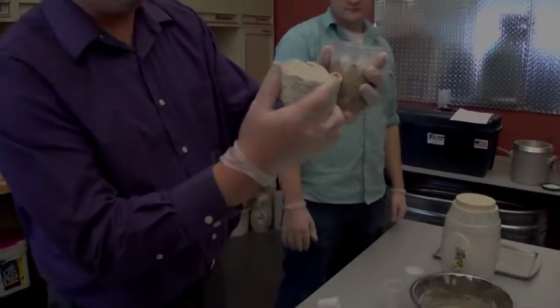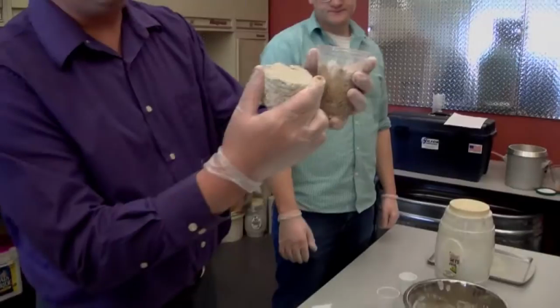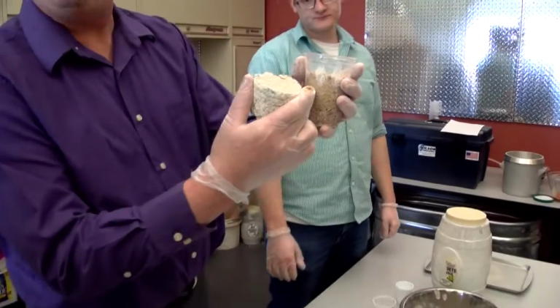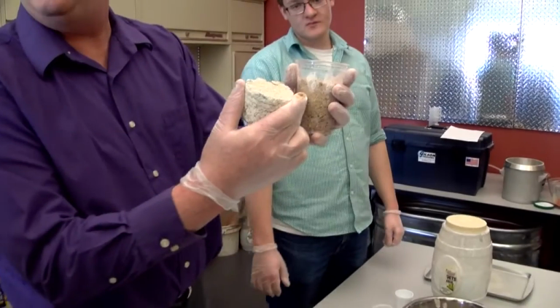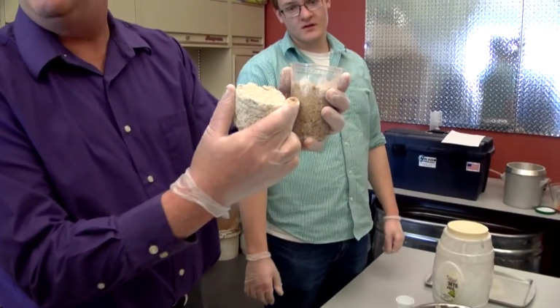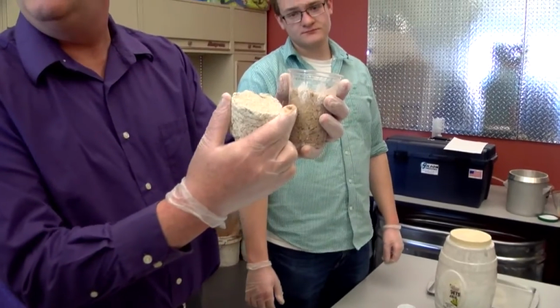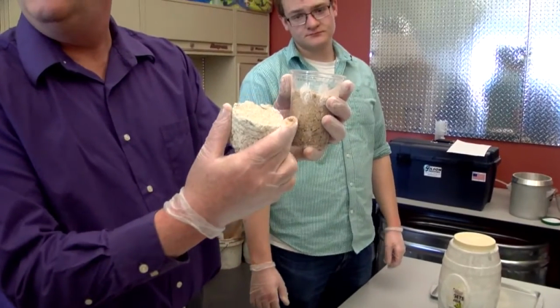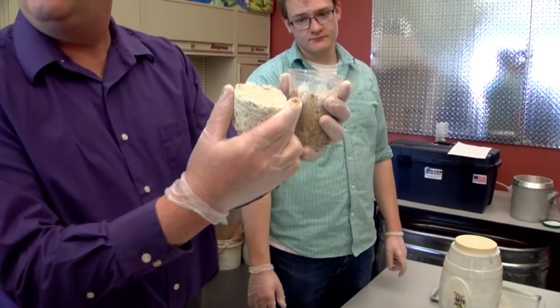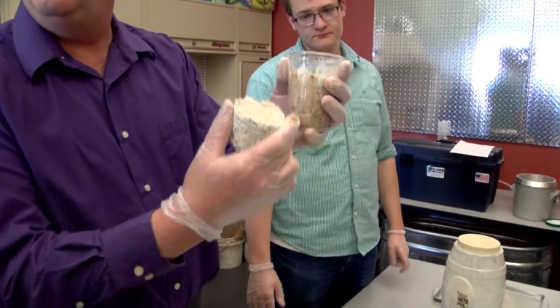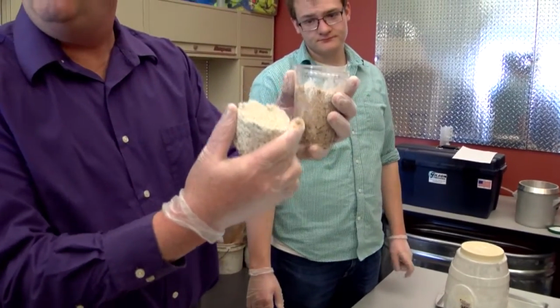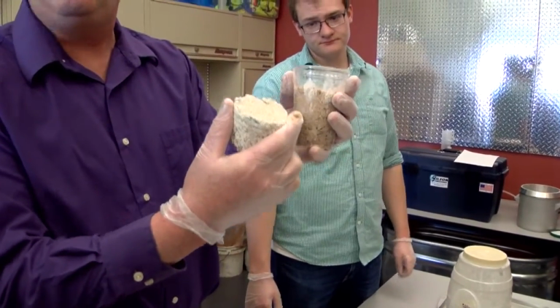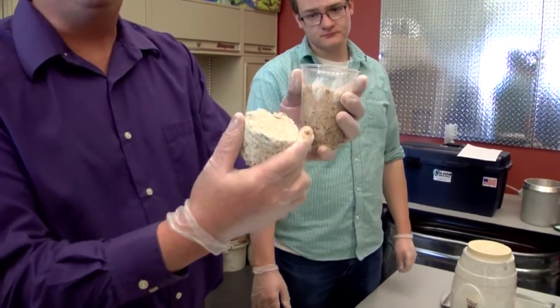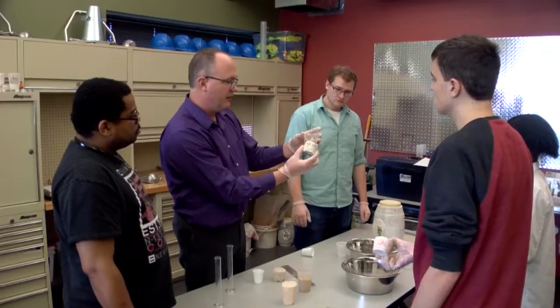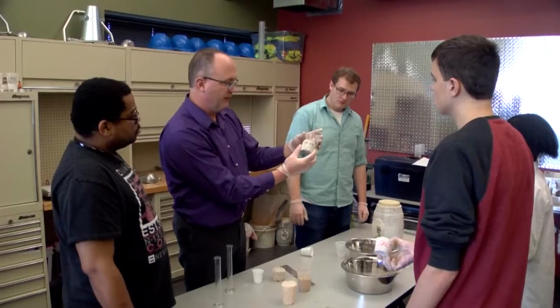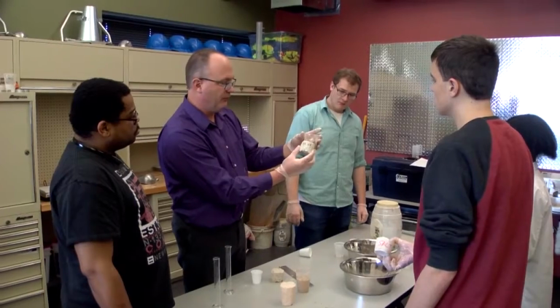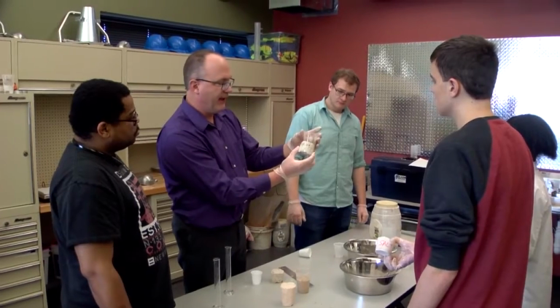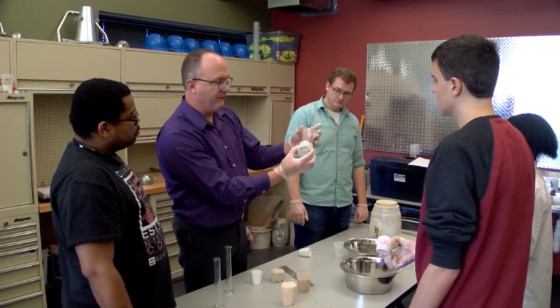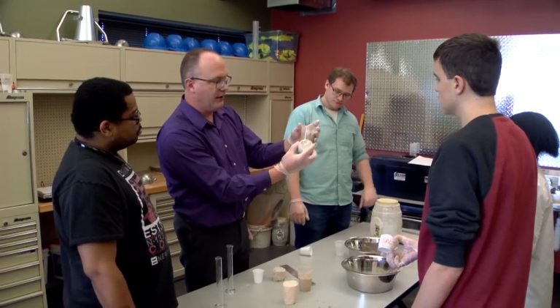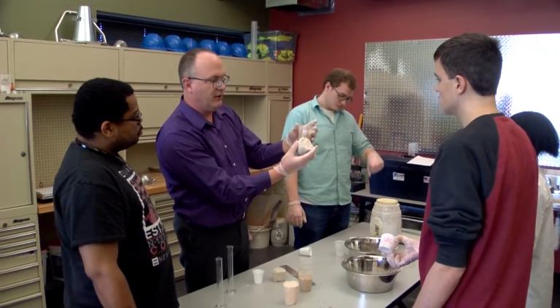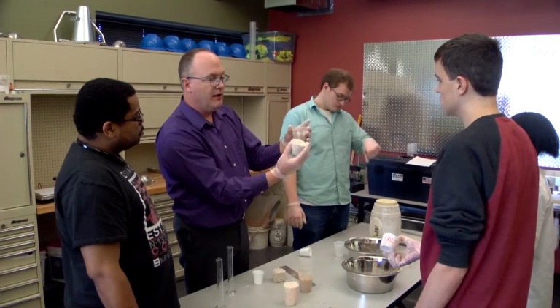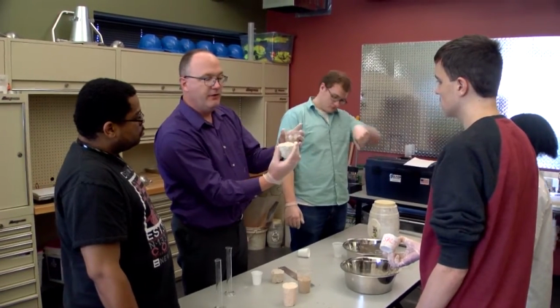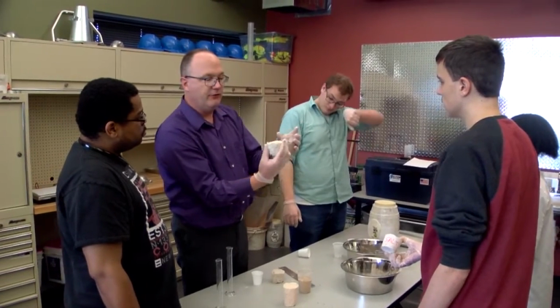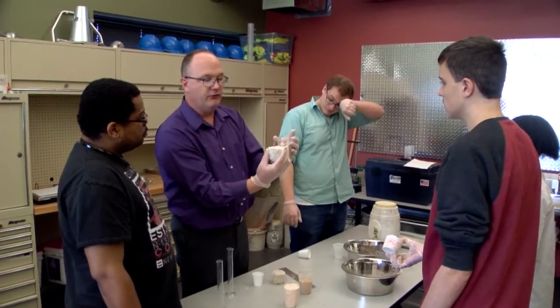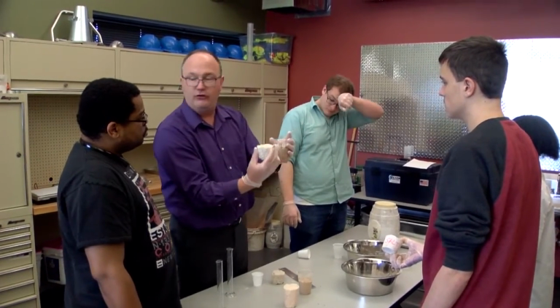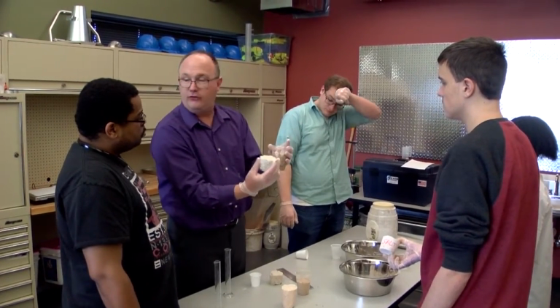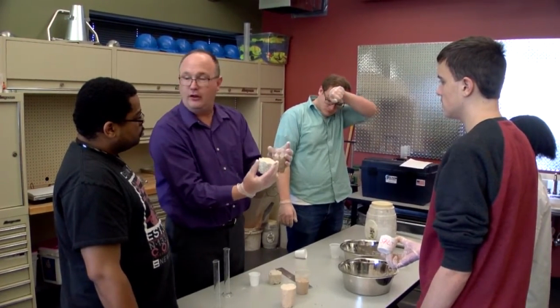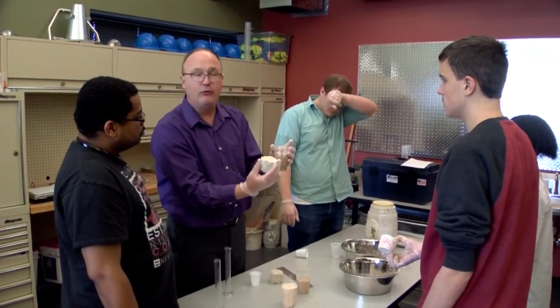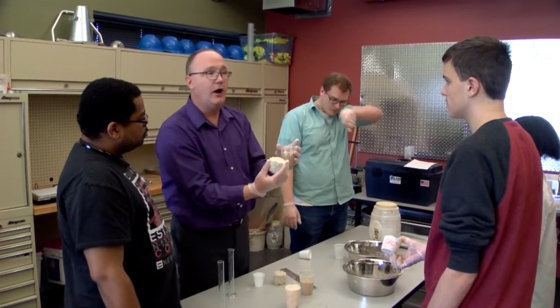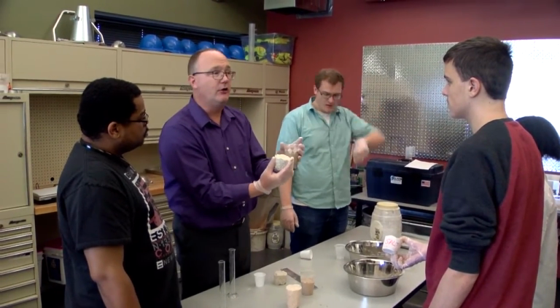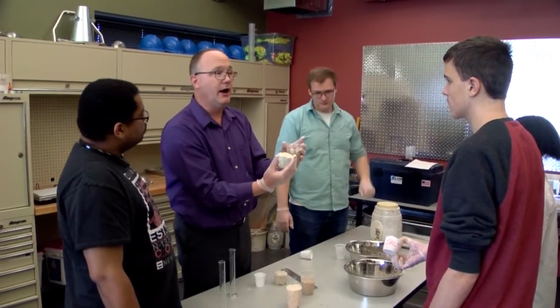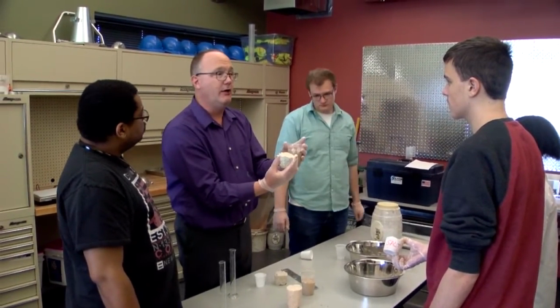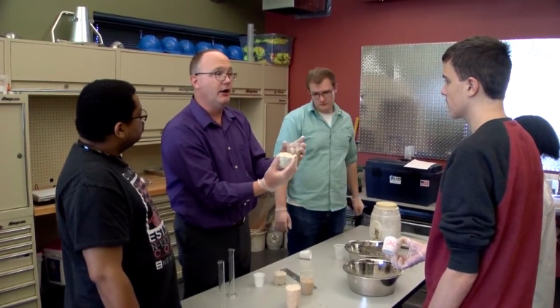That's a water-cement ratio of point three — that's what we have in here. This is just enough water to hydrate.